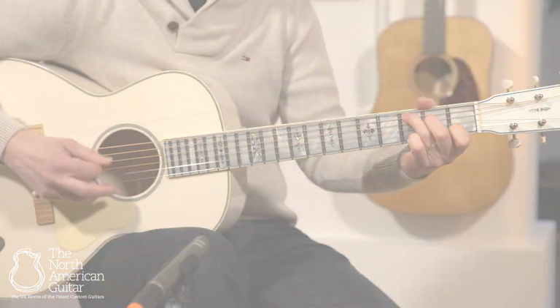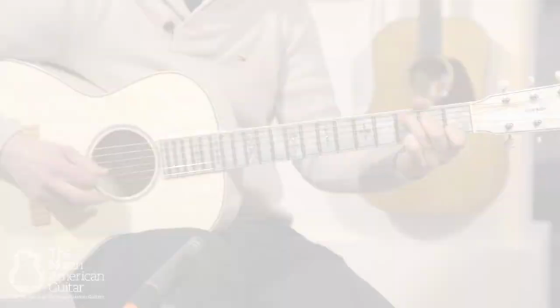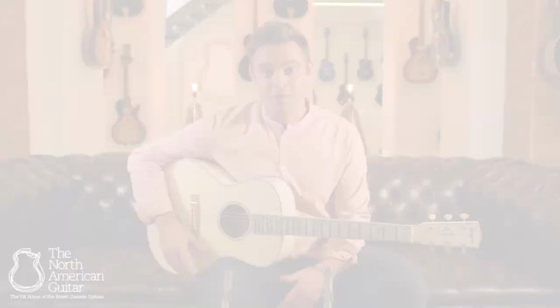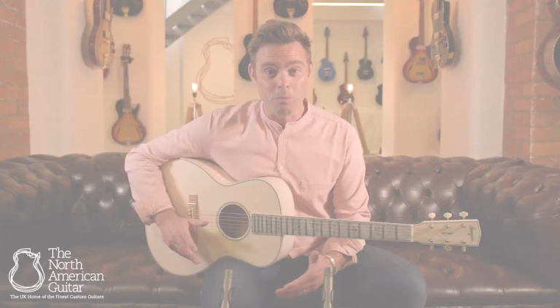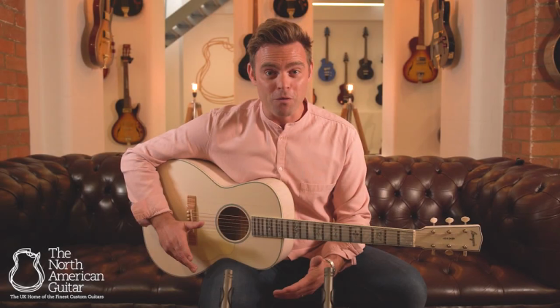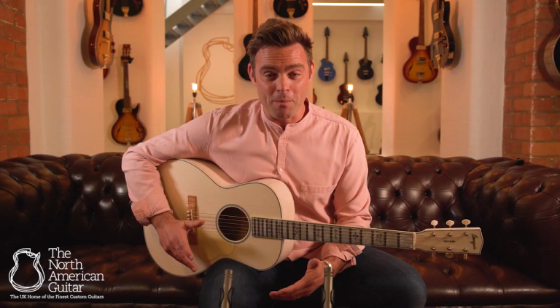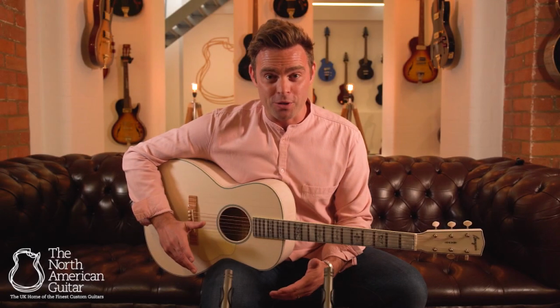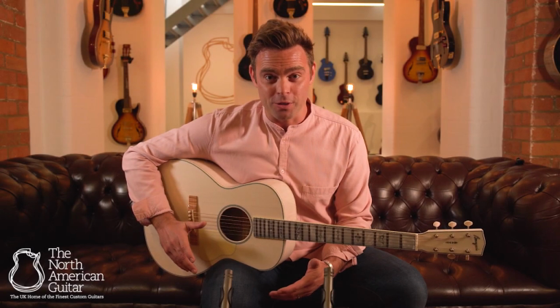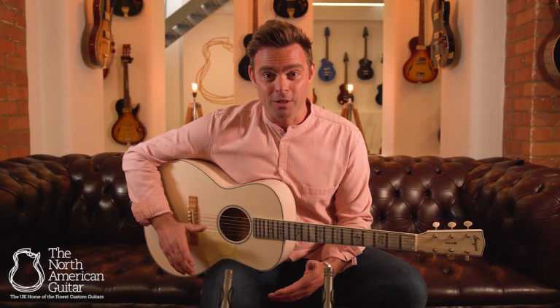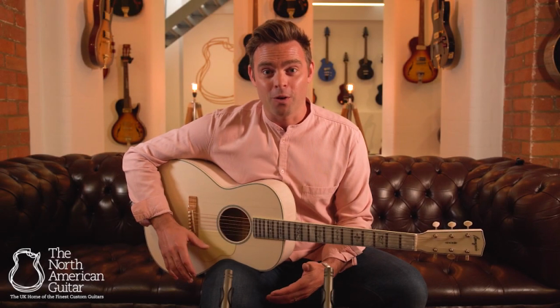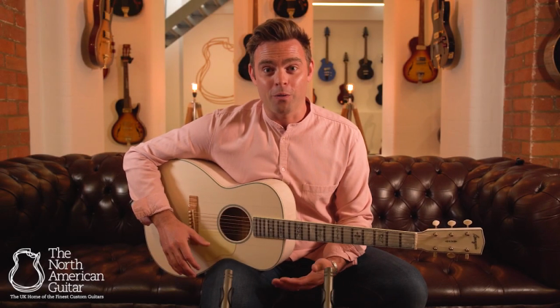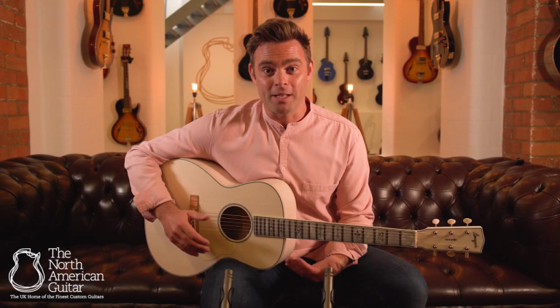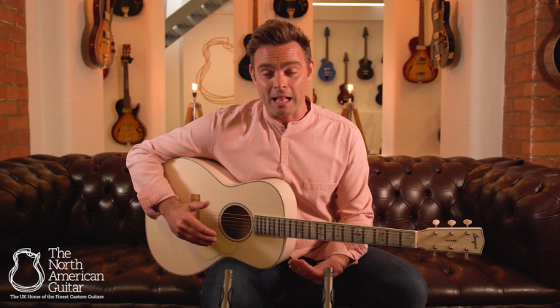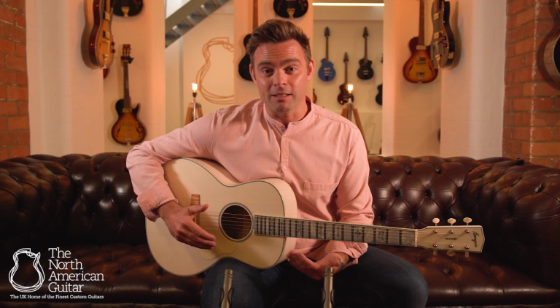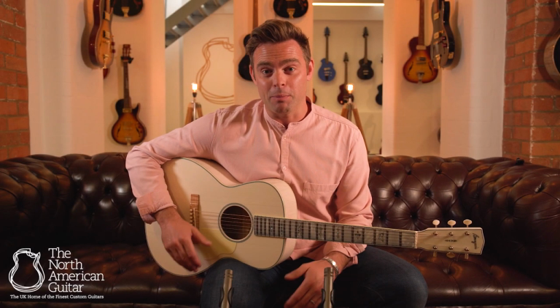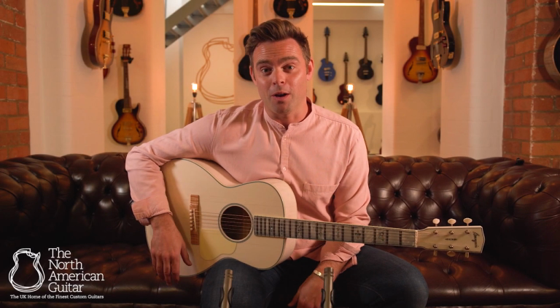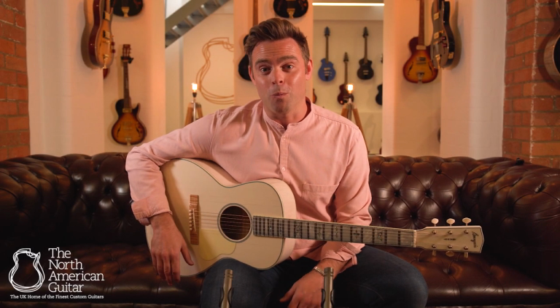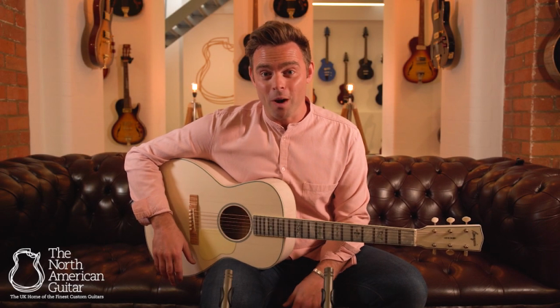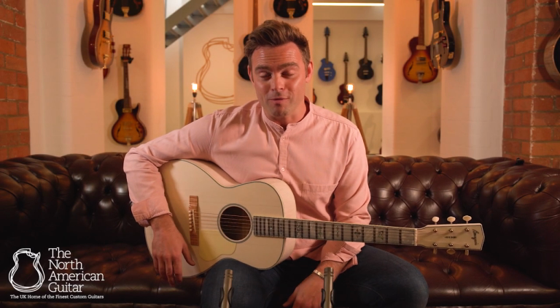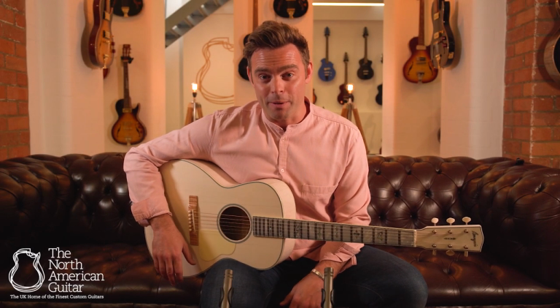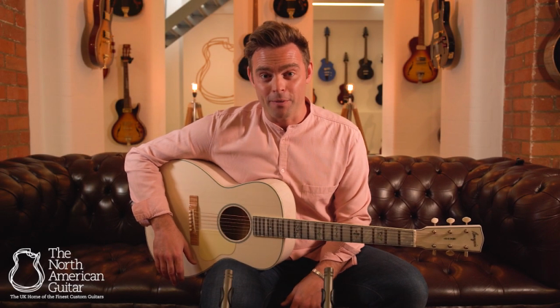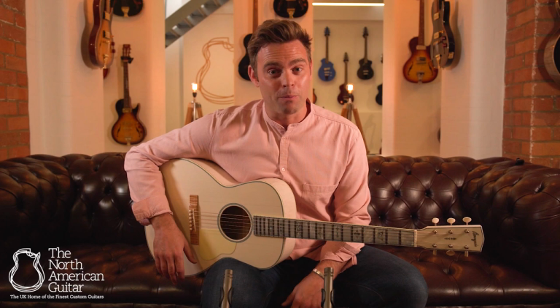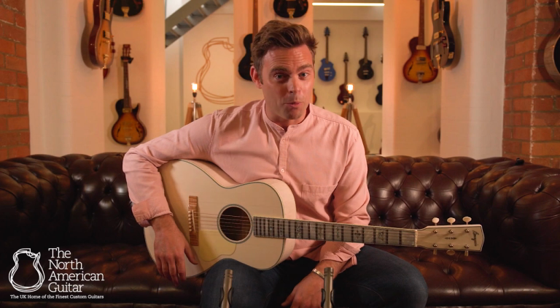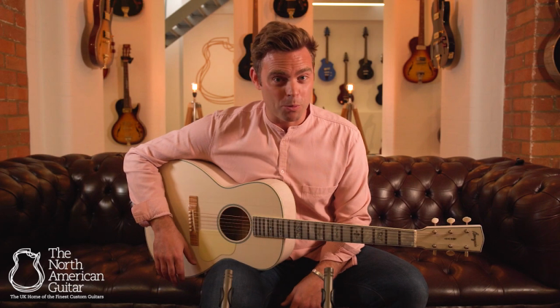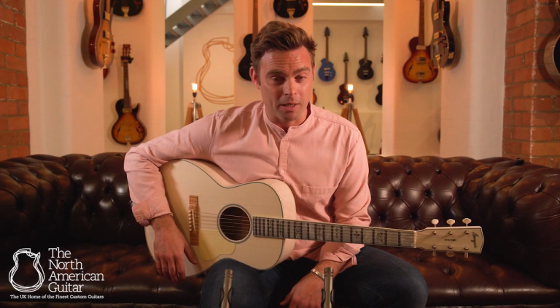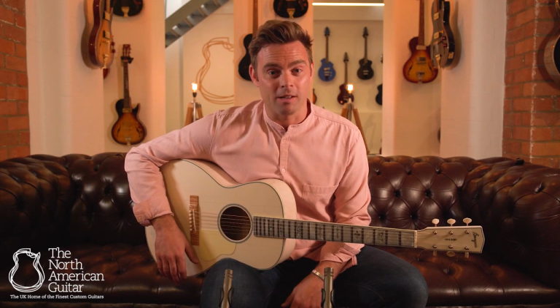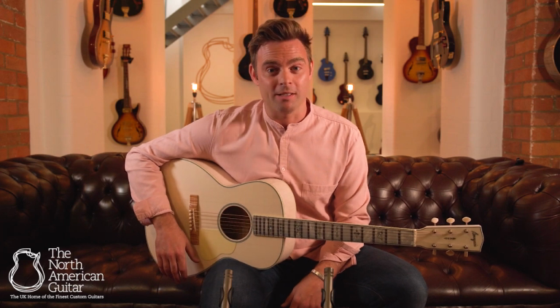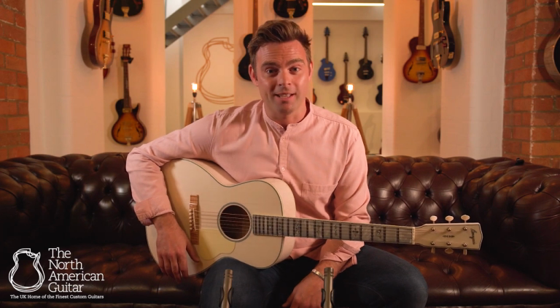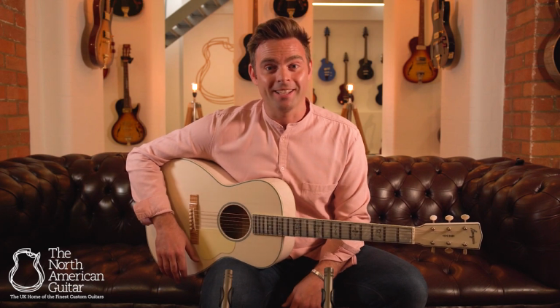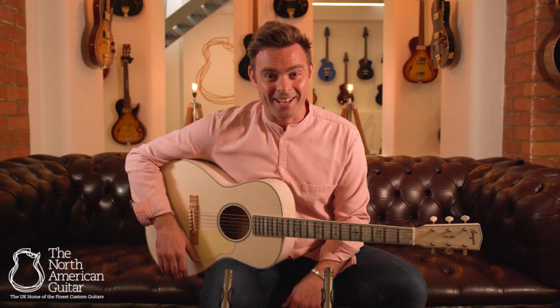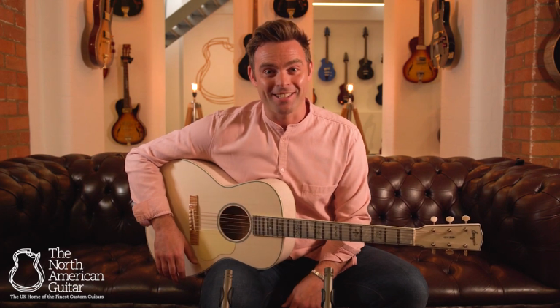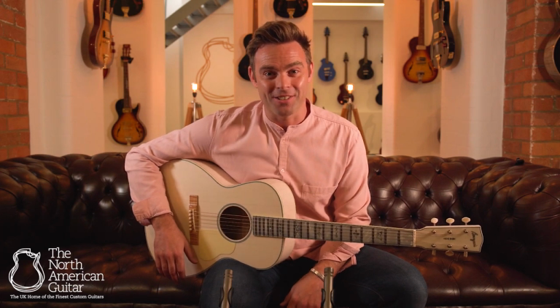For more information on this LDBO White Rabbit from Bourgeois Guitars, get in touch.